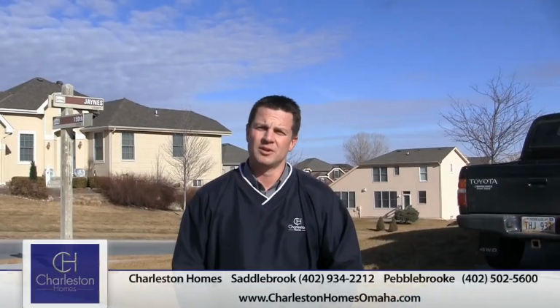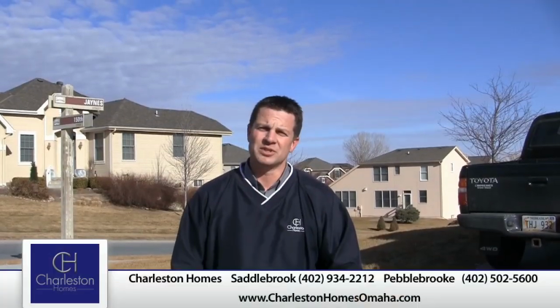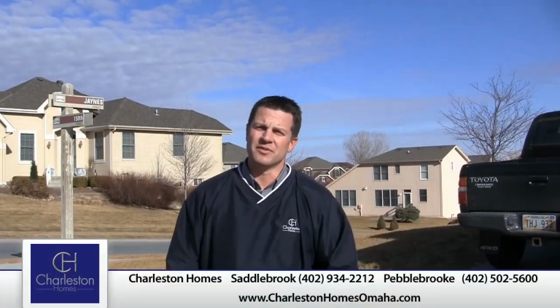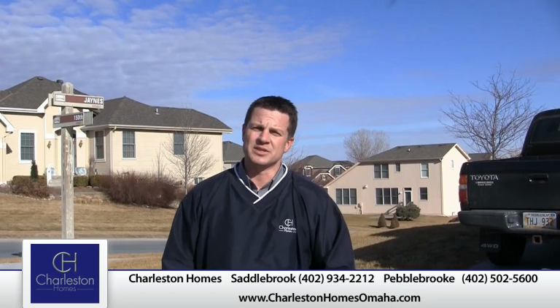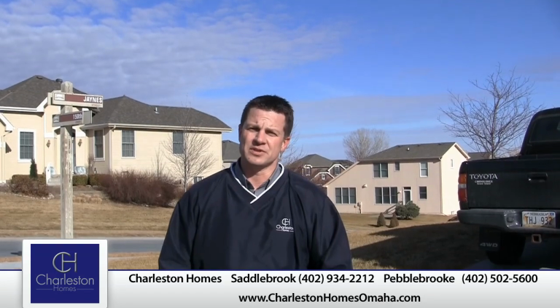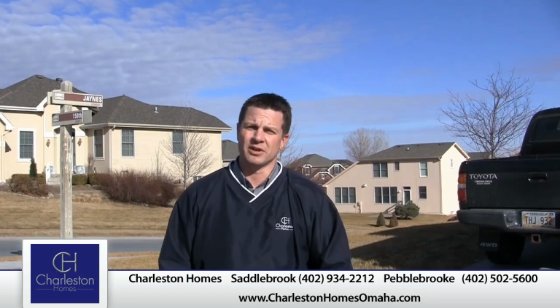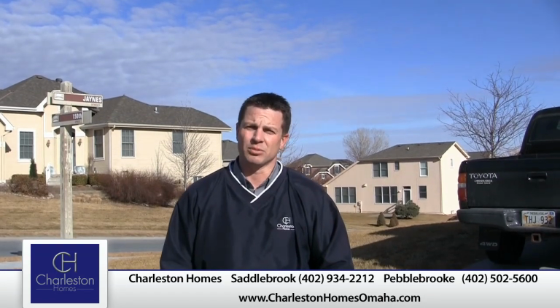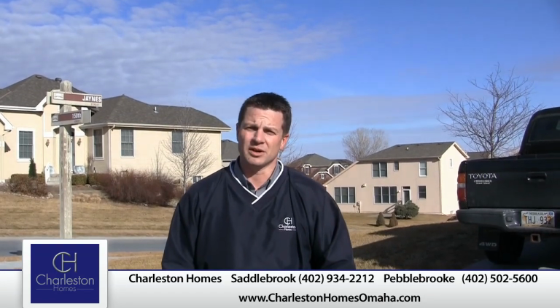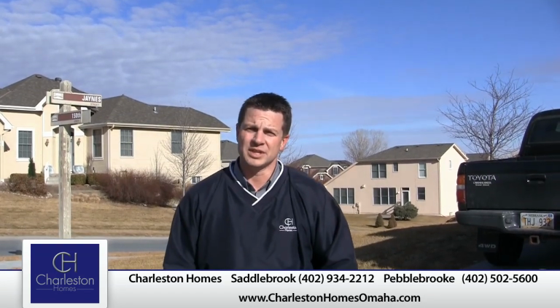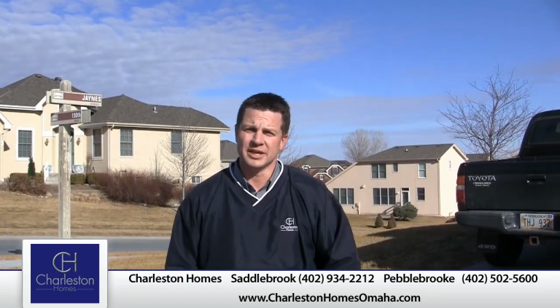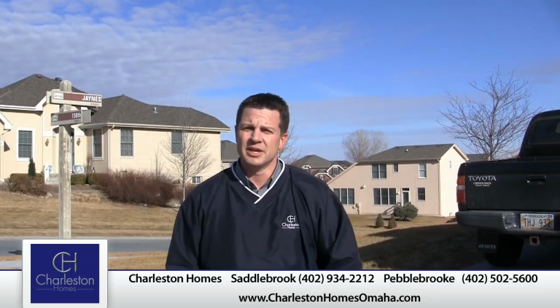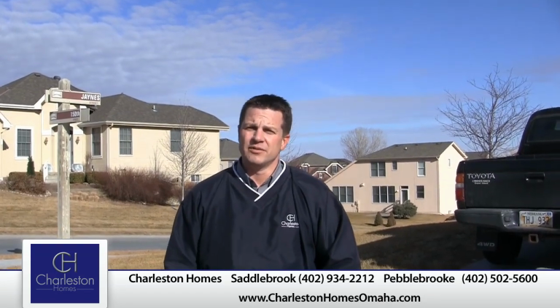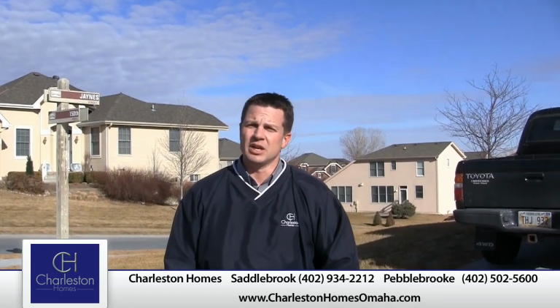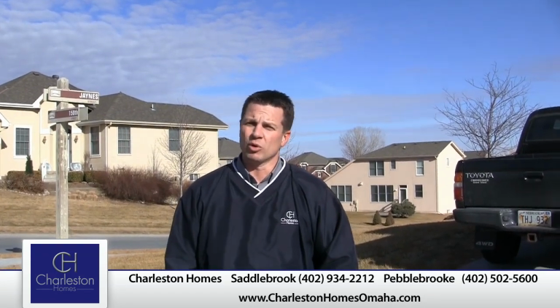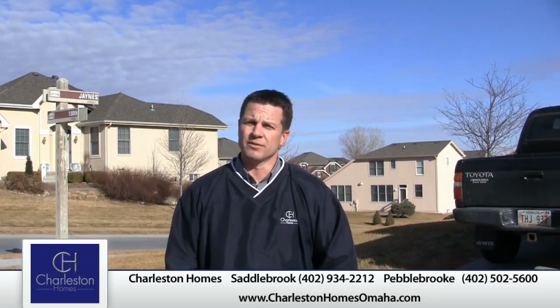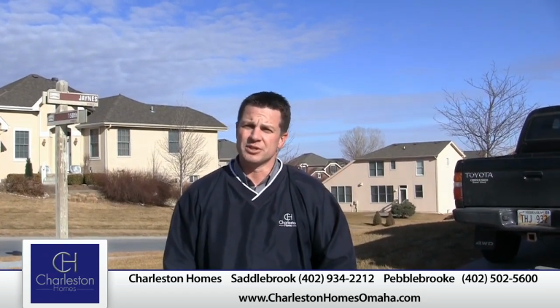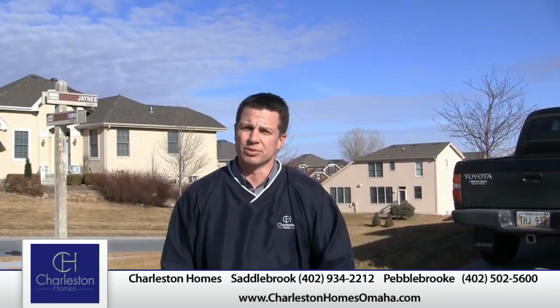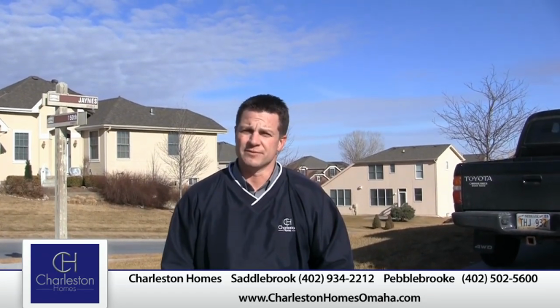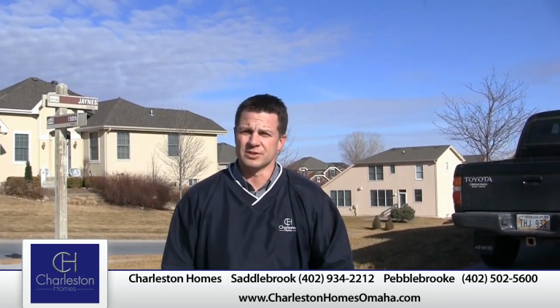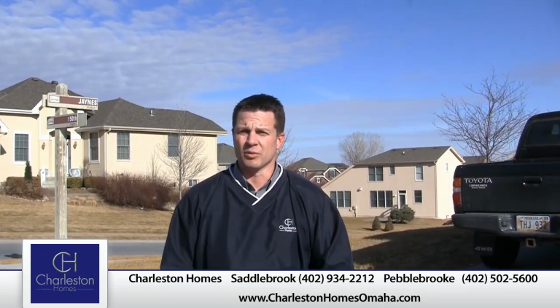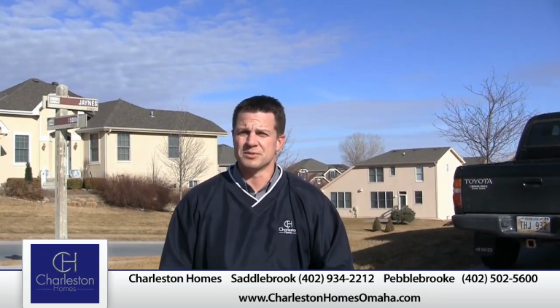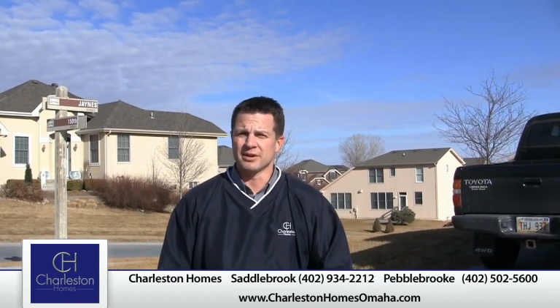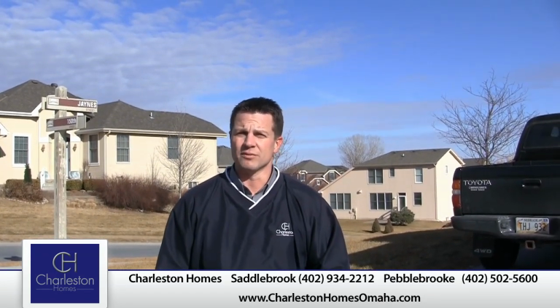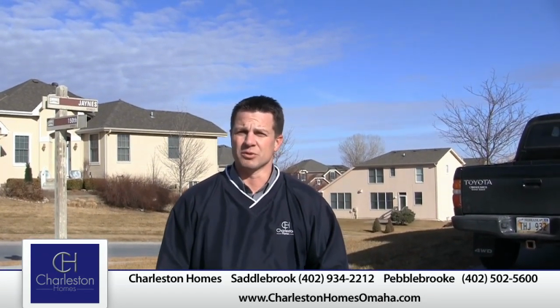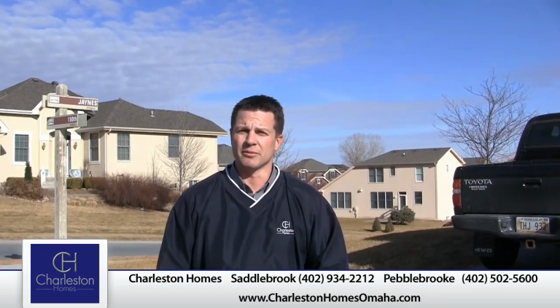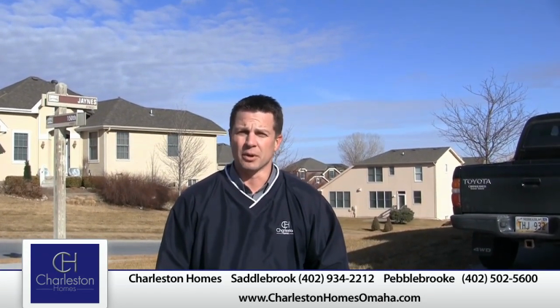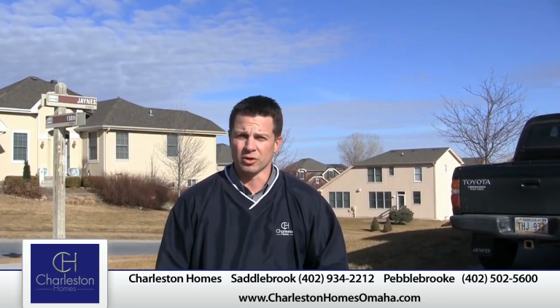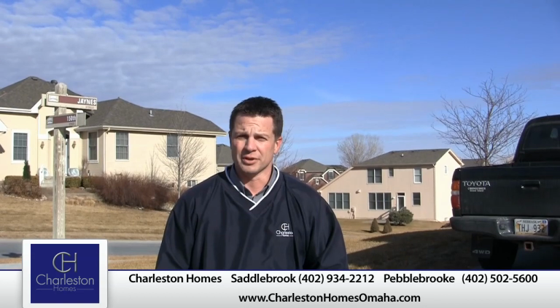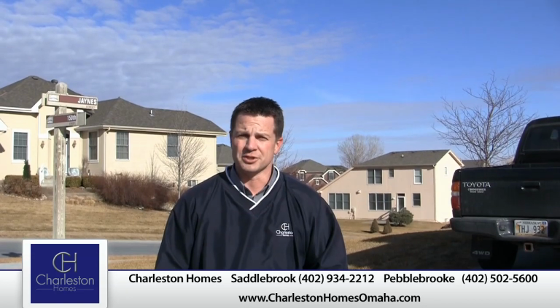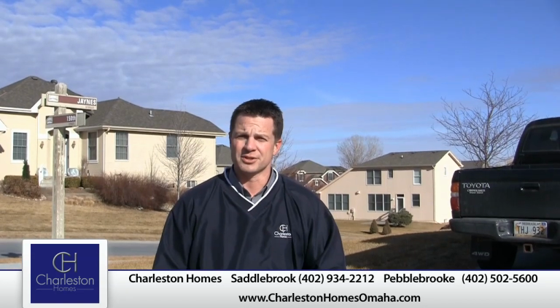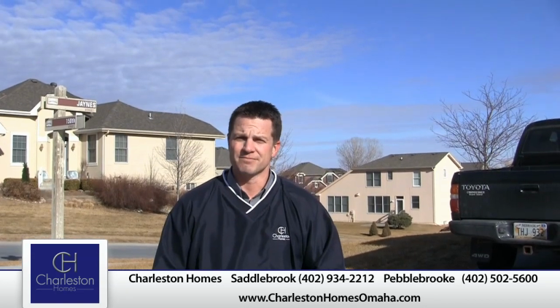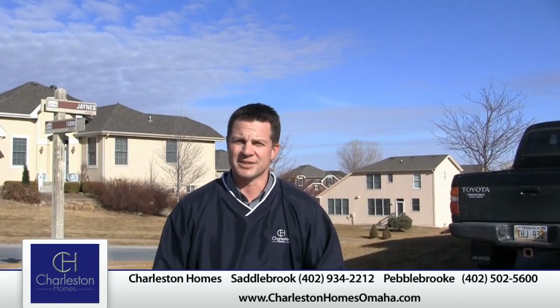Once again, thanks for visiting our blog today. If you need any more information, please visit our website or visit one of our model locations. Thanks.